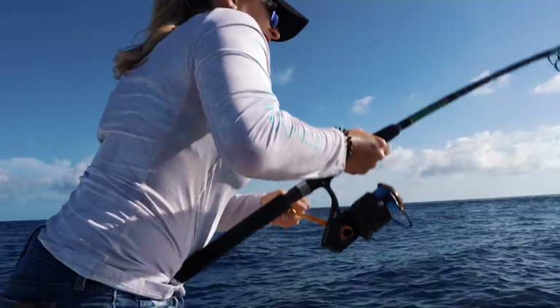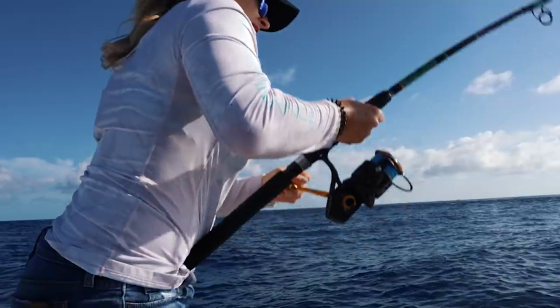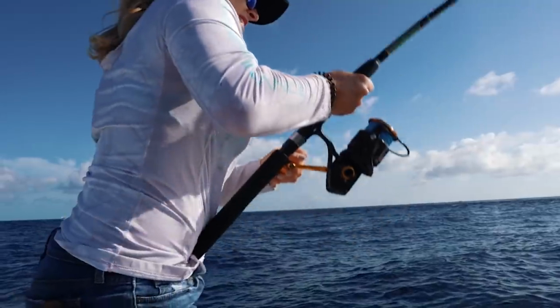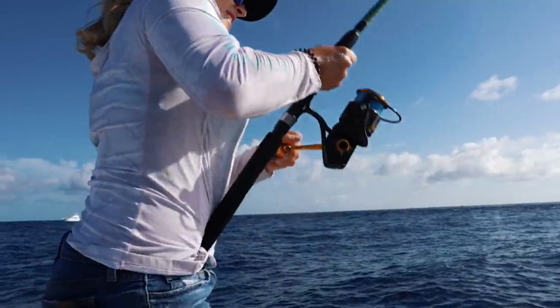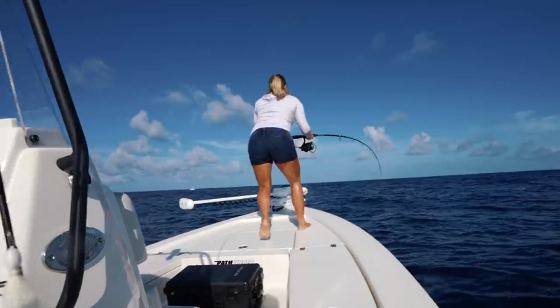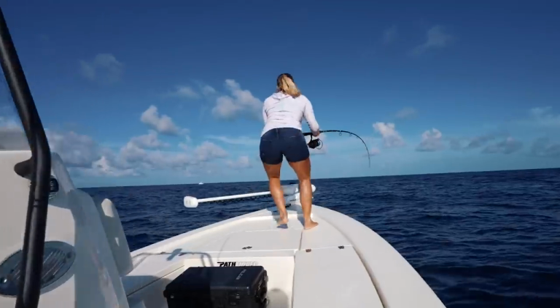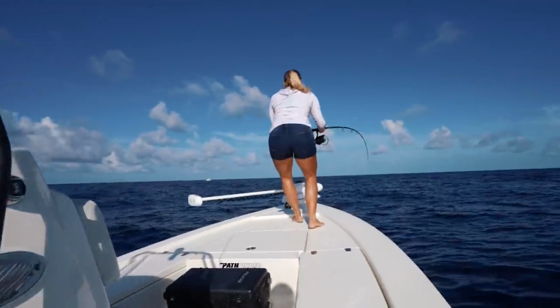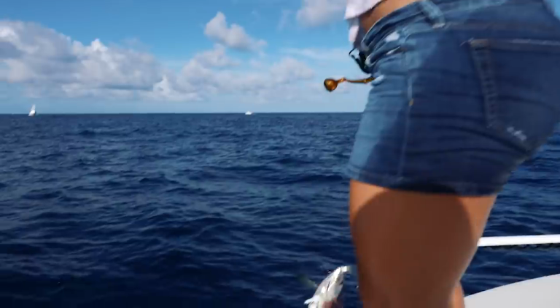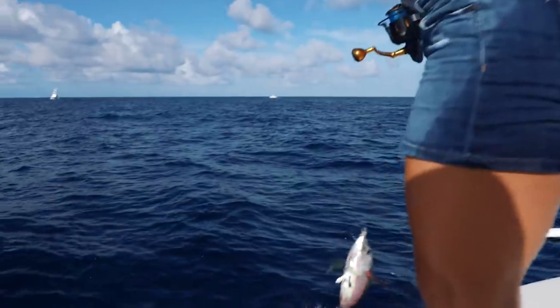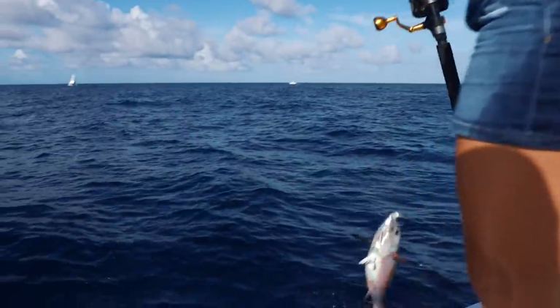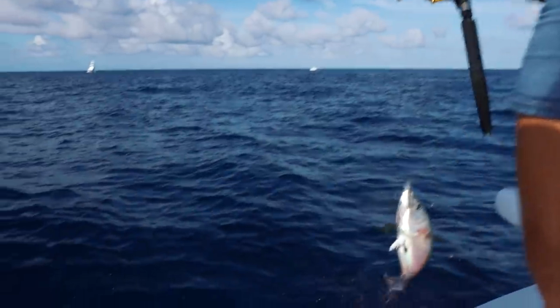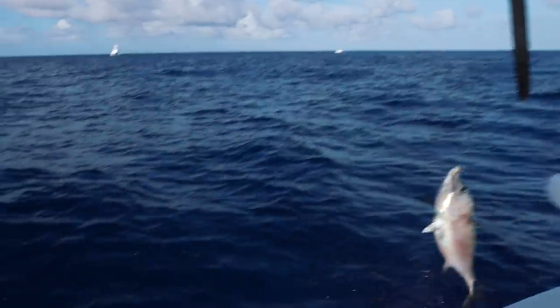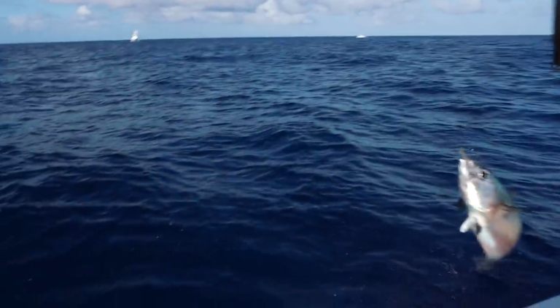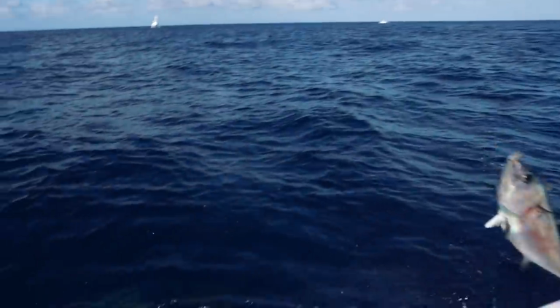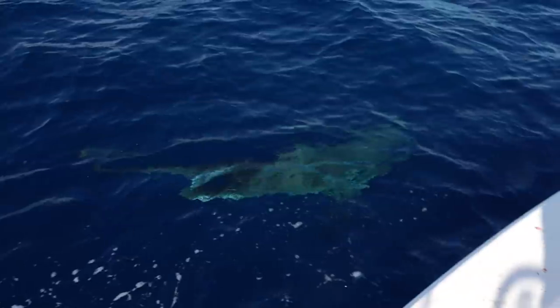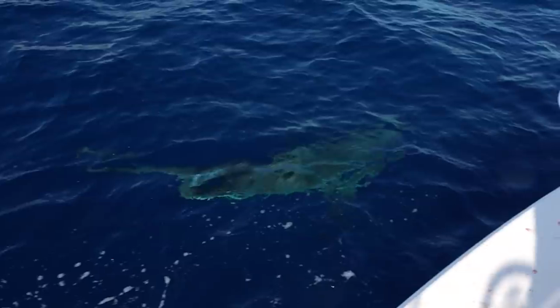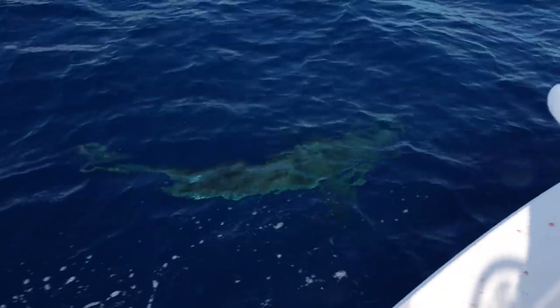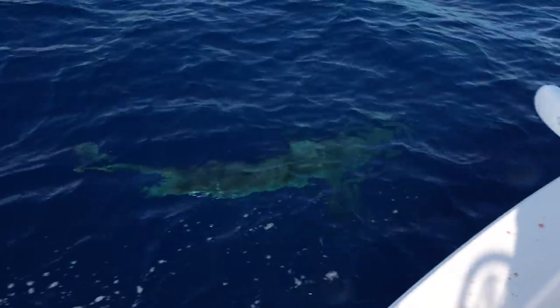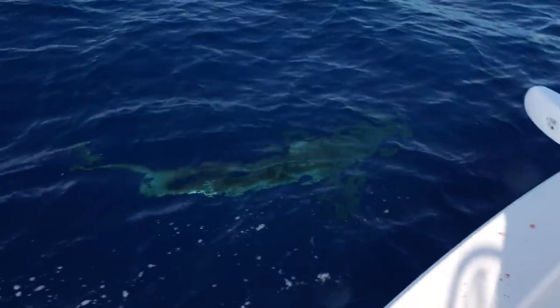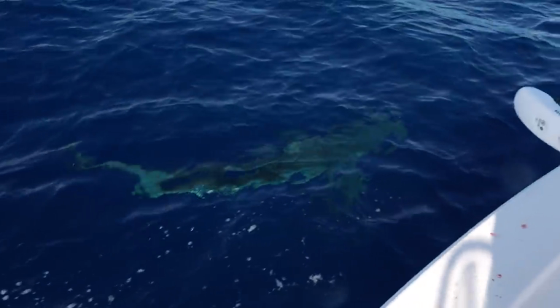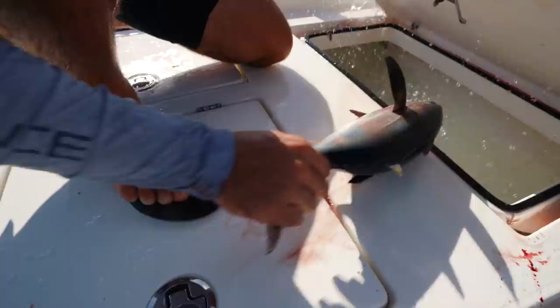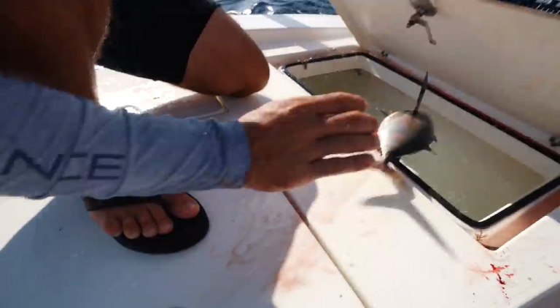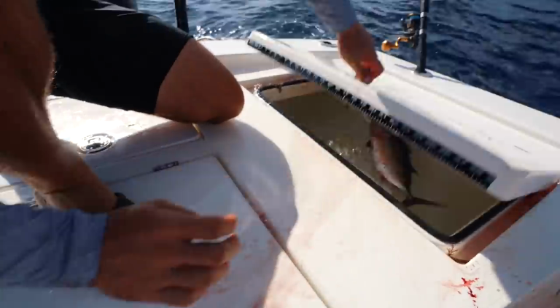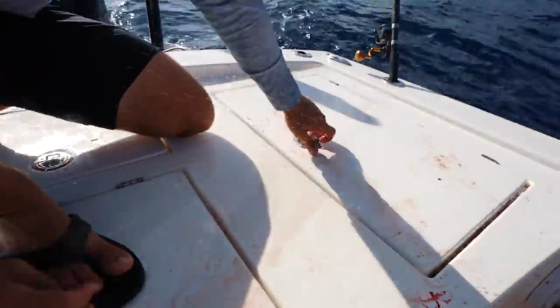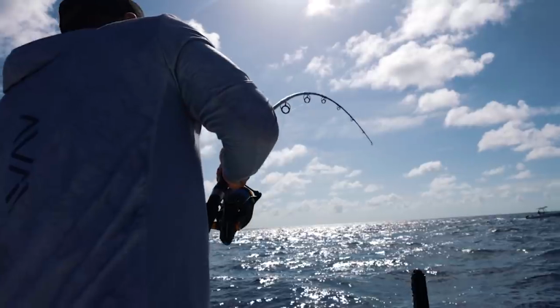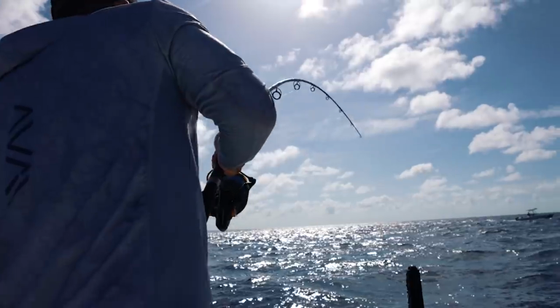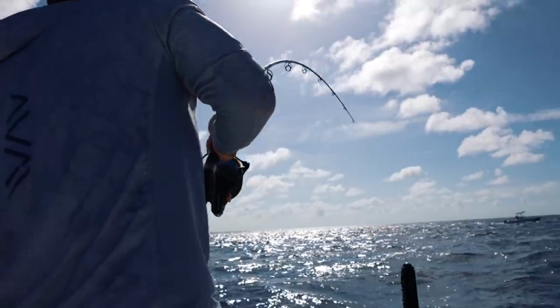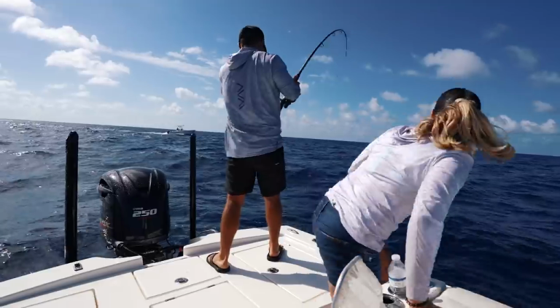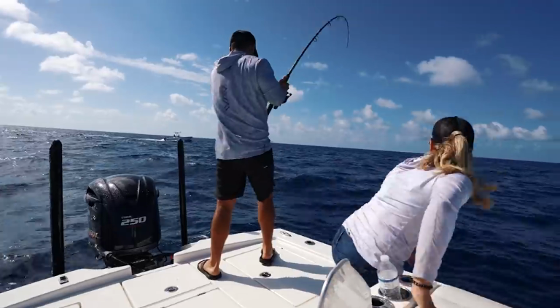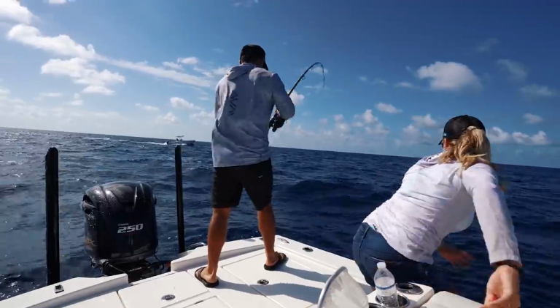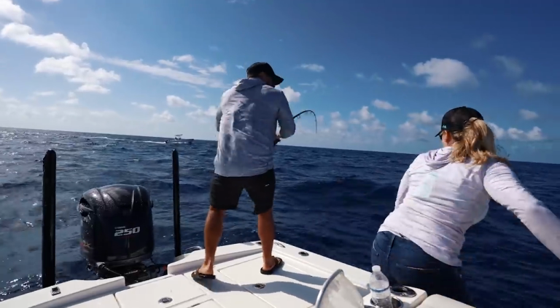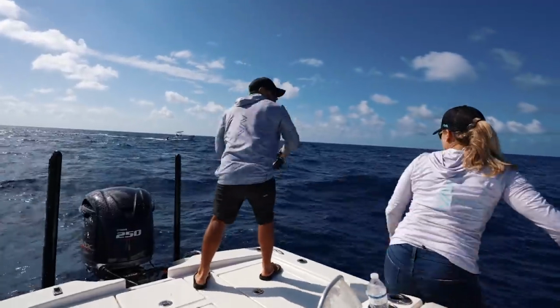Oh, there's a shark! Look at how big that thing is! Woohoo! Not today, shark!